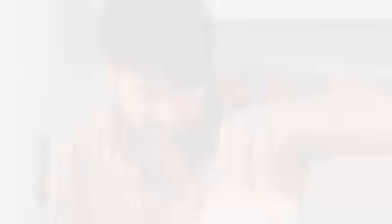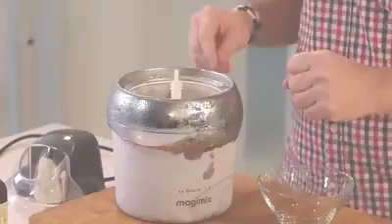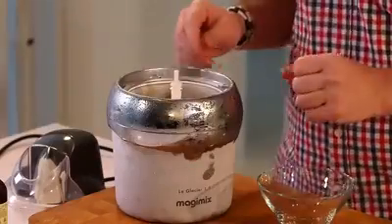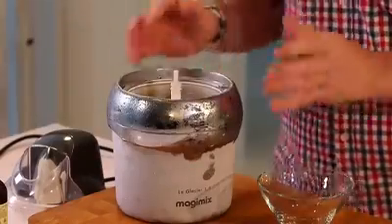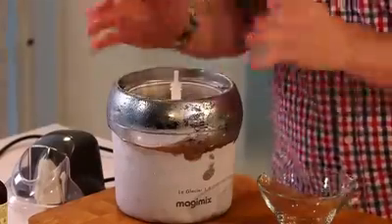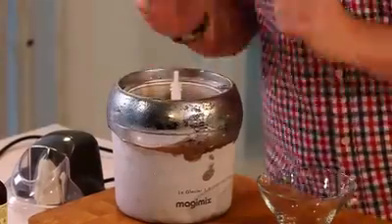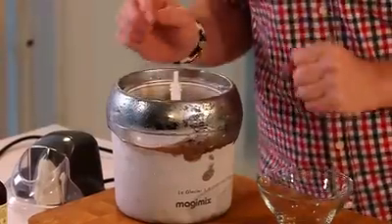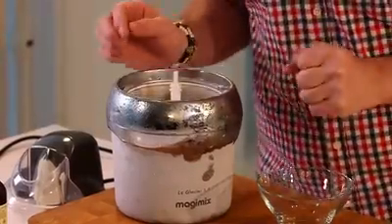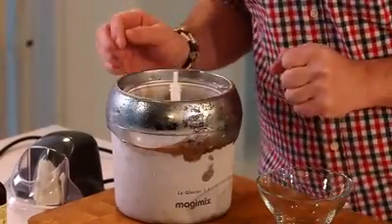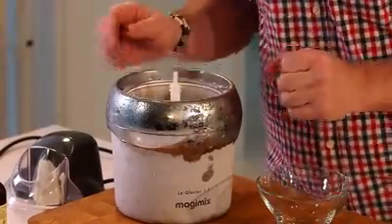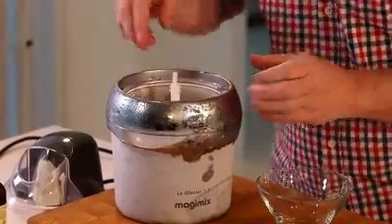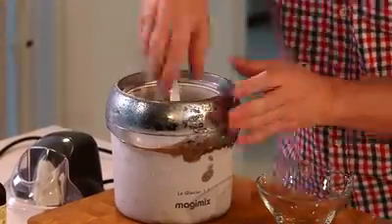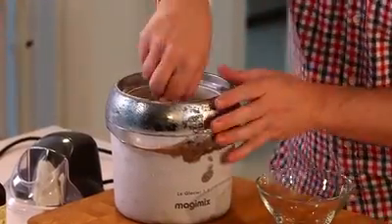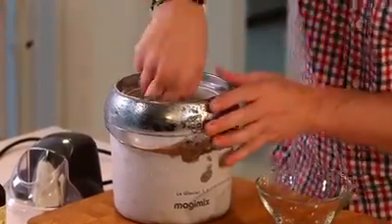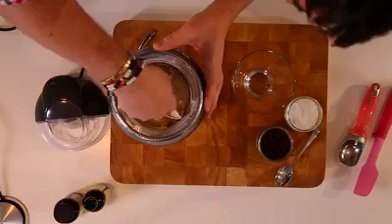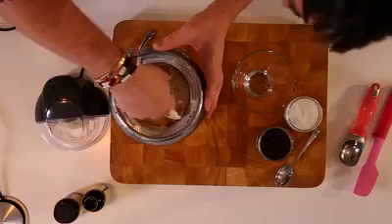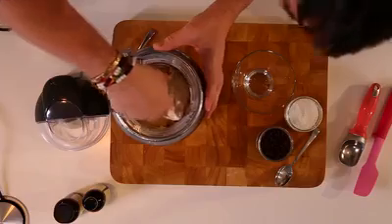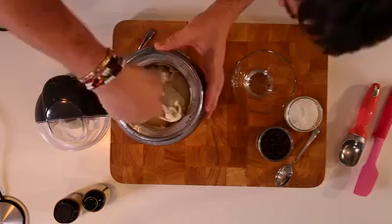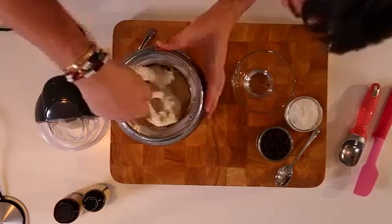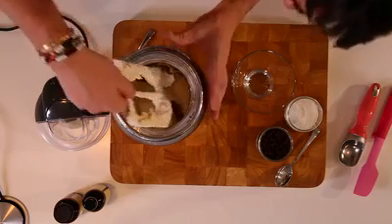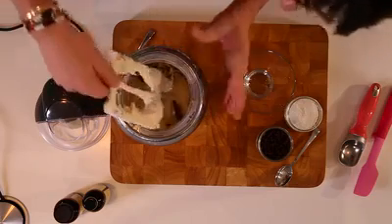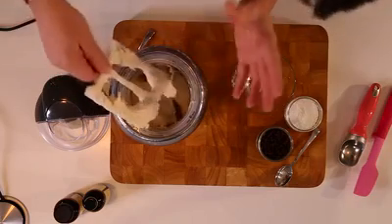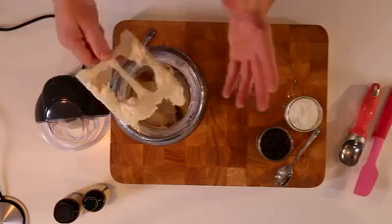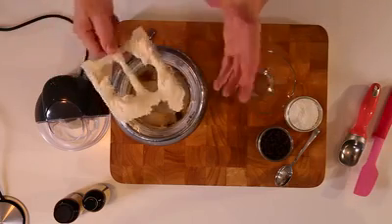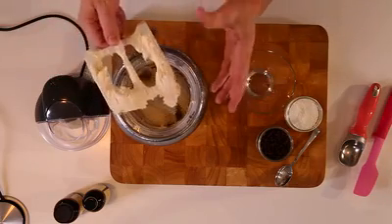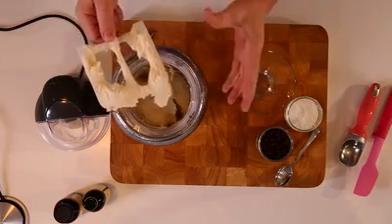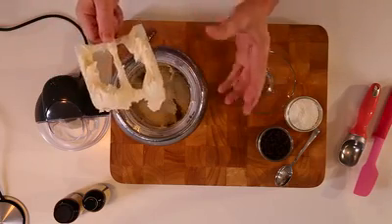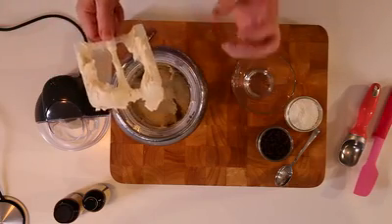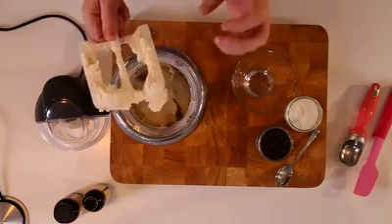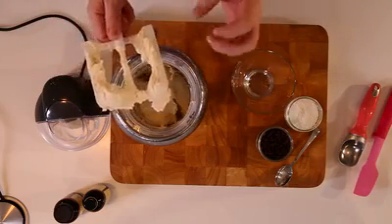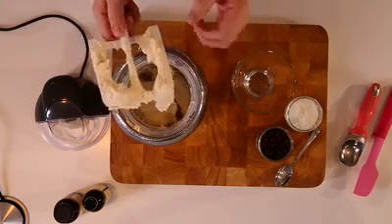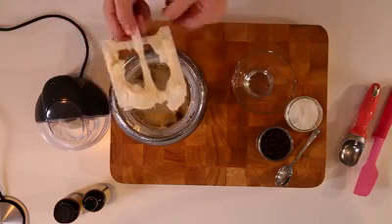Time to reveal what we've got here — perfectly freshly churned ice cream.